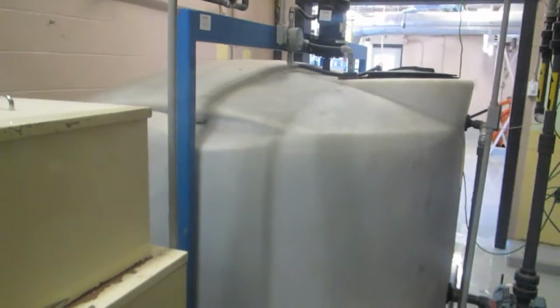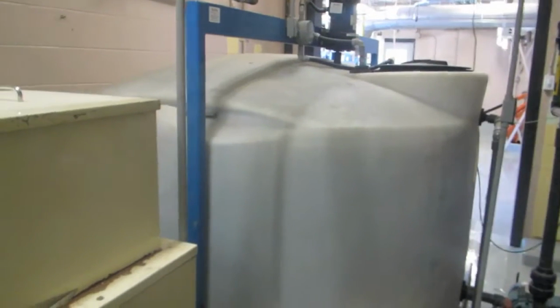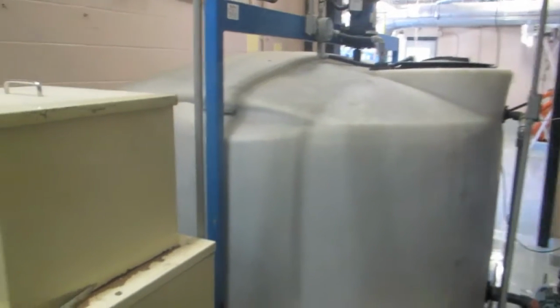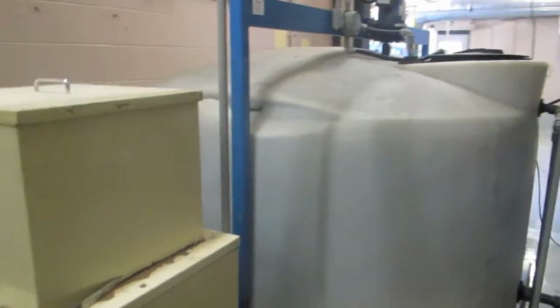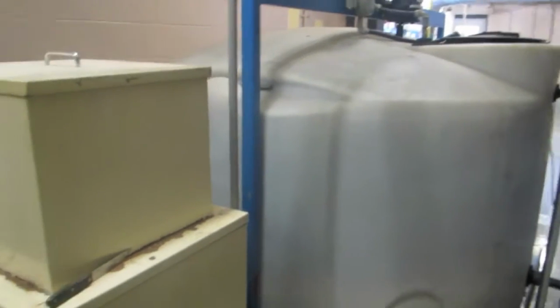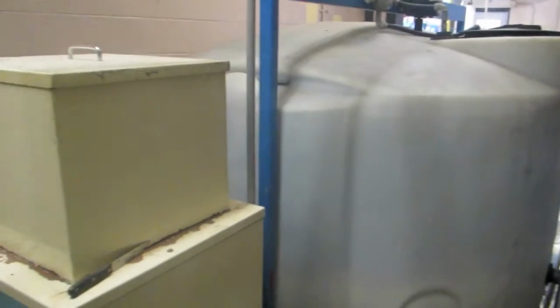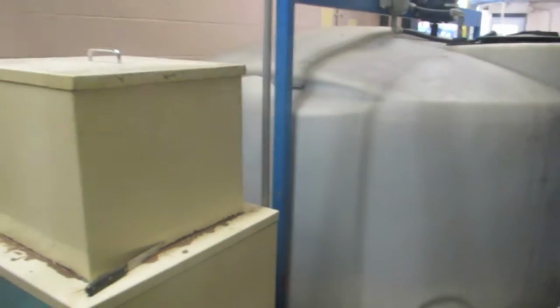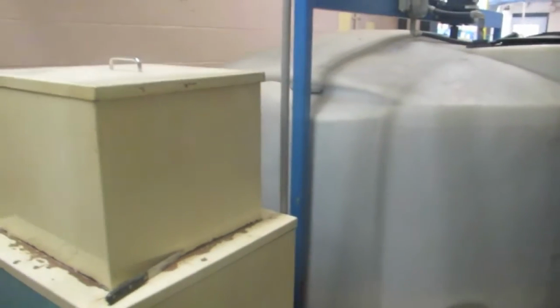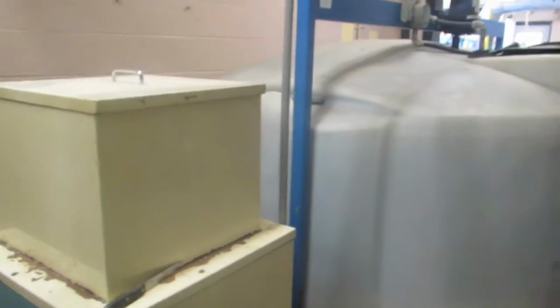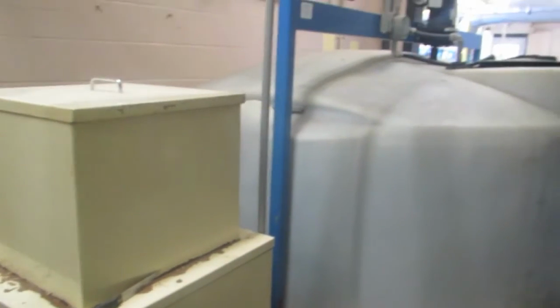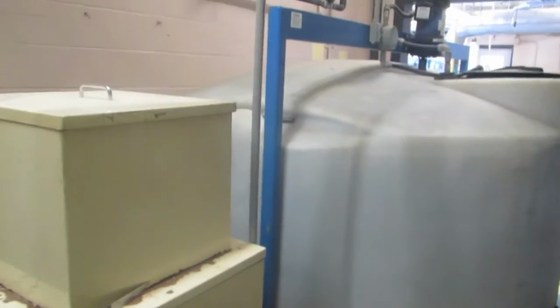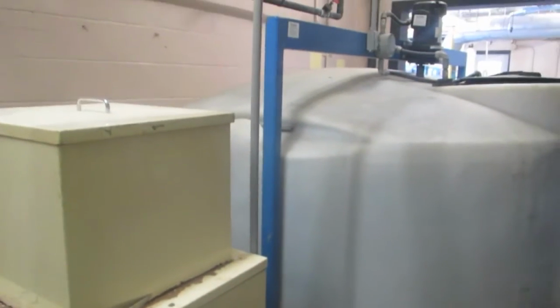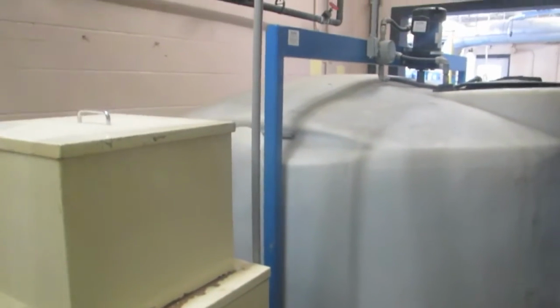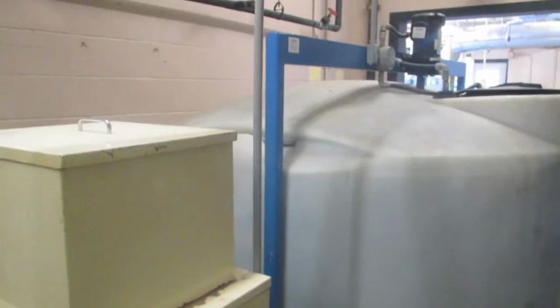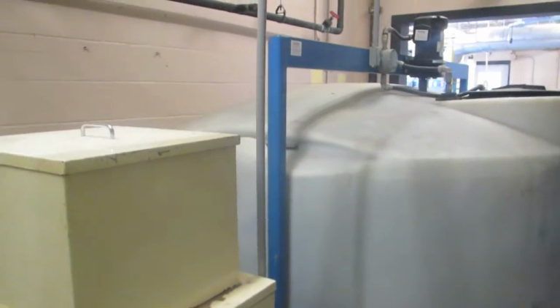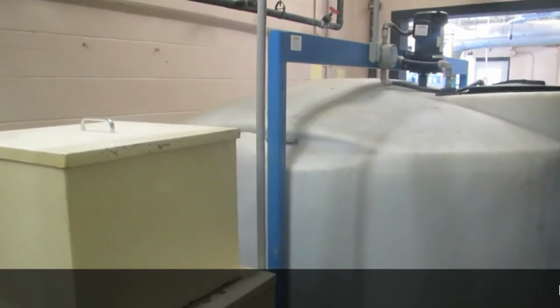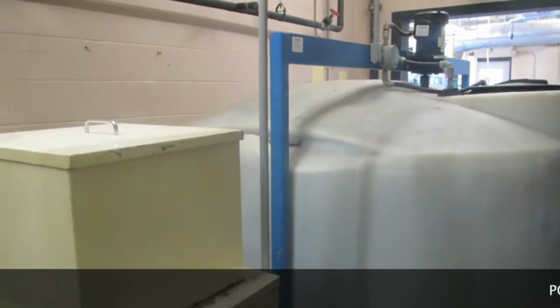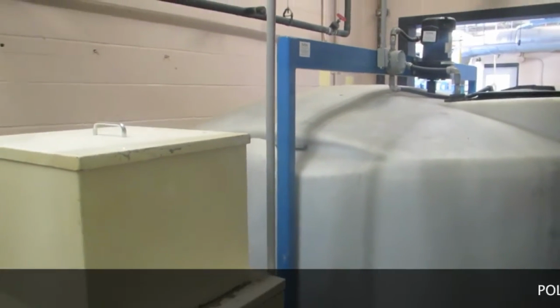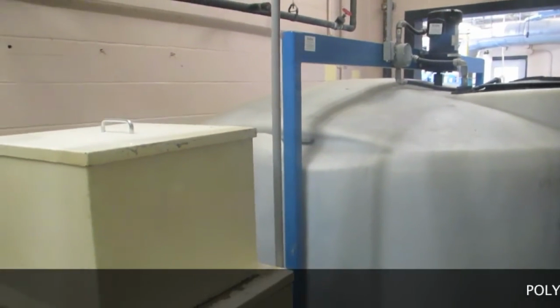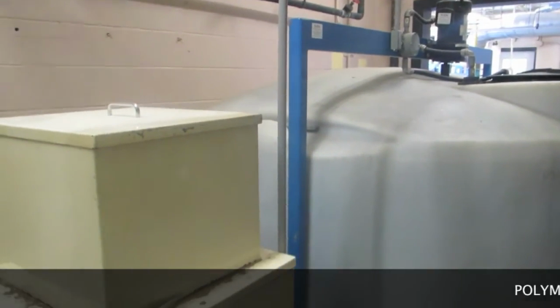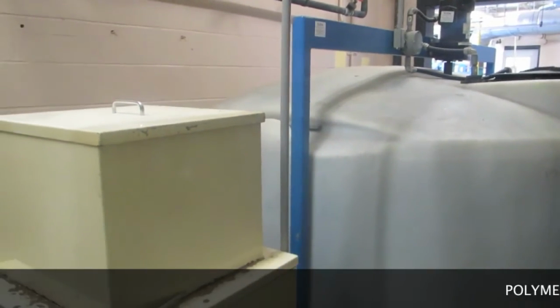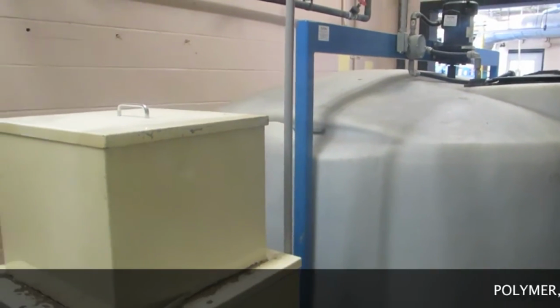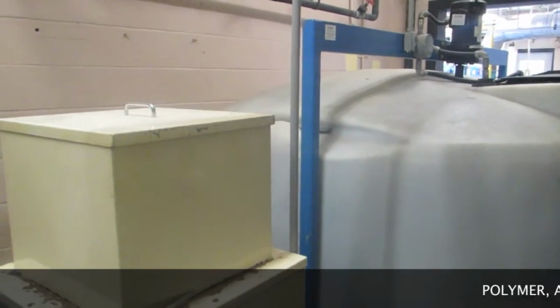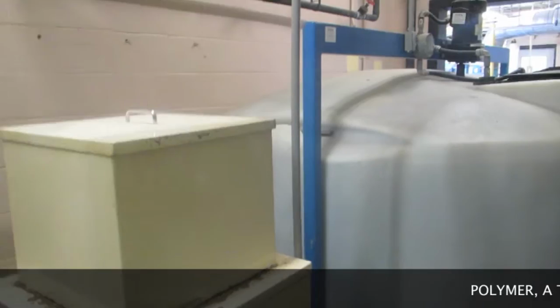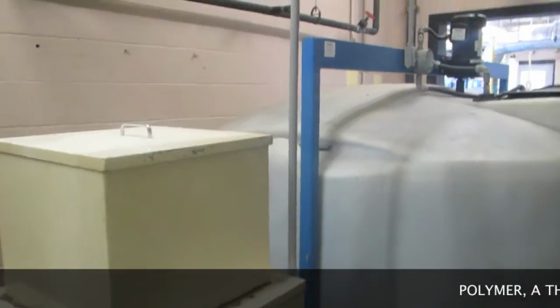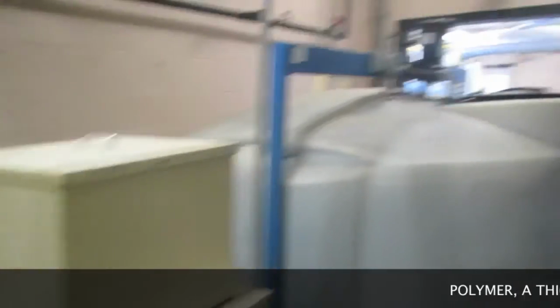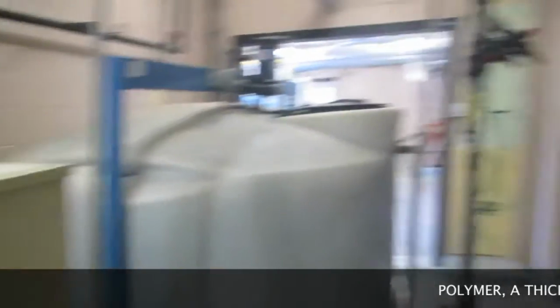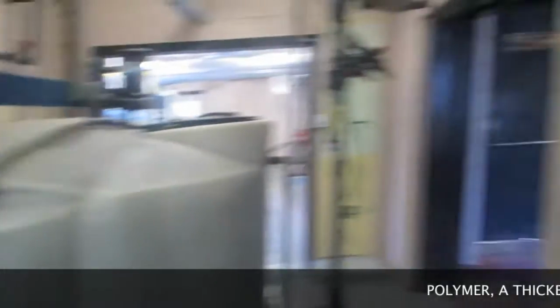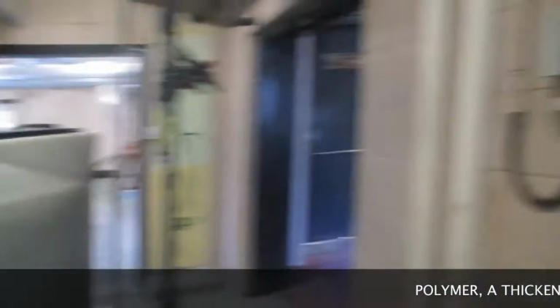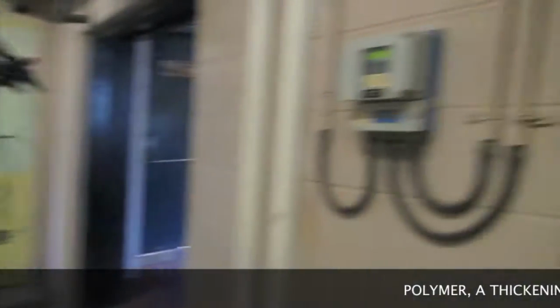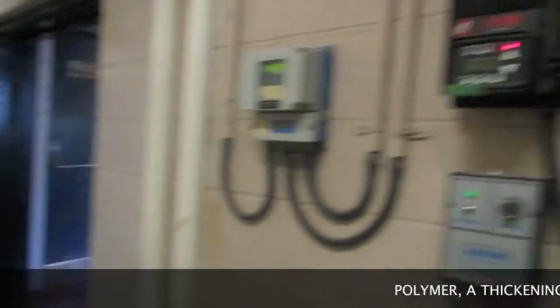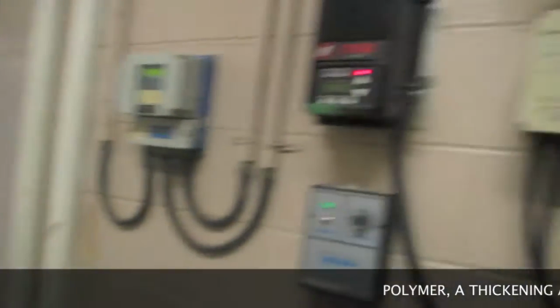We're going to do a video showing how to start the Gravity Belt Thickener at Anger Avenue.